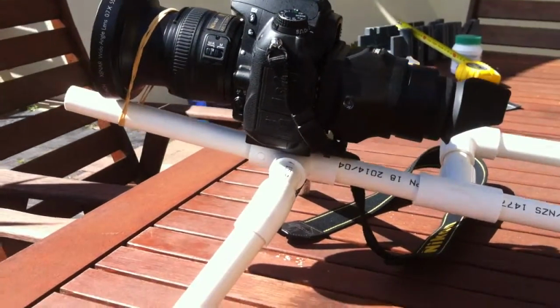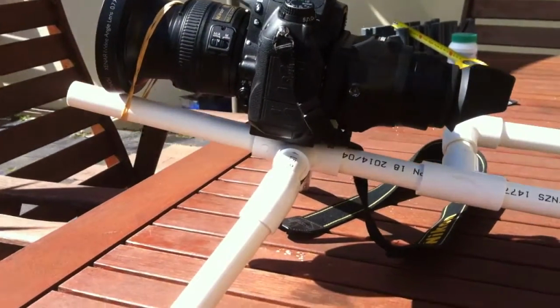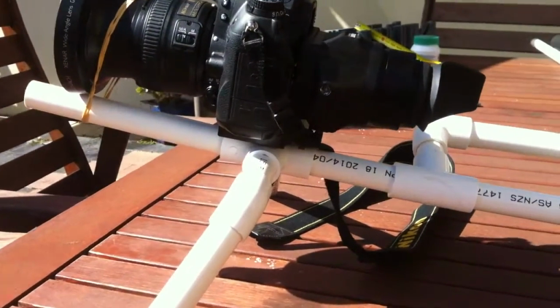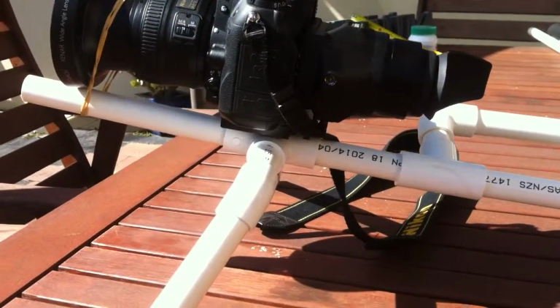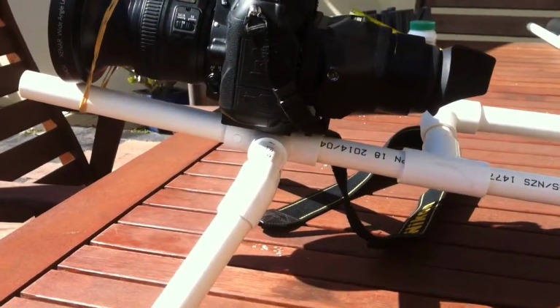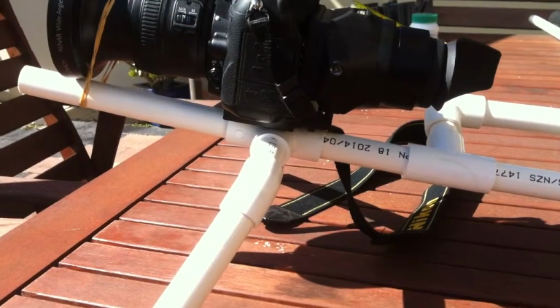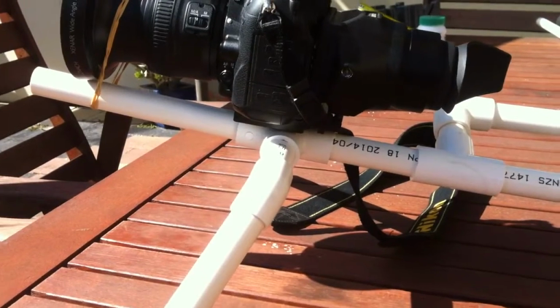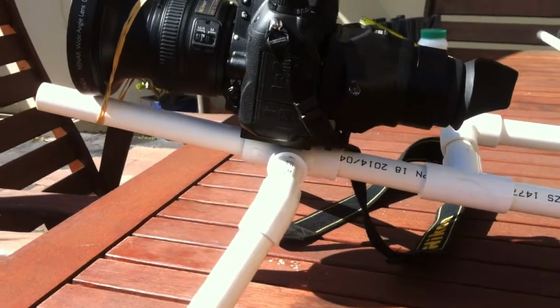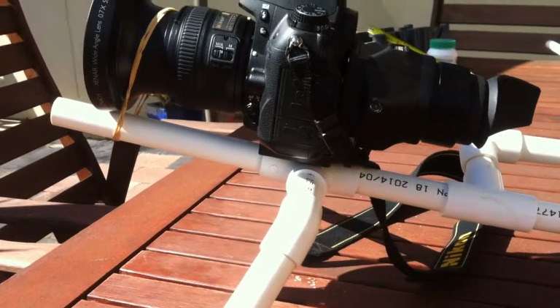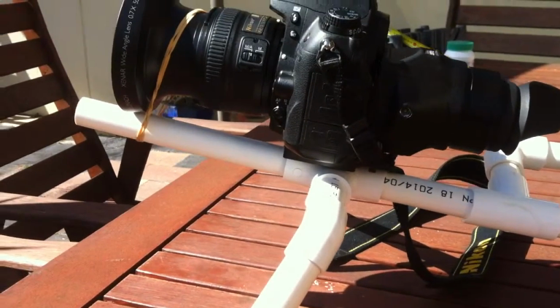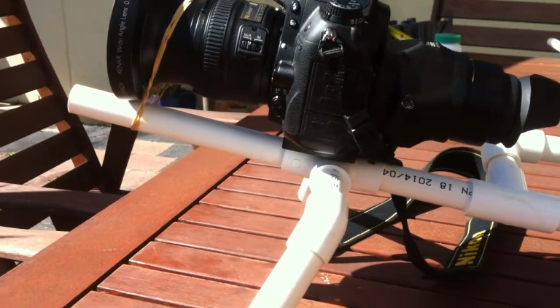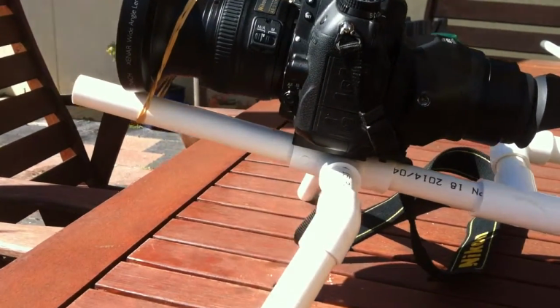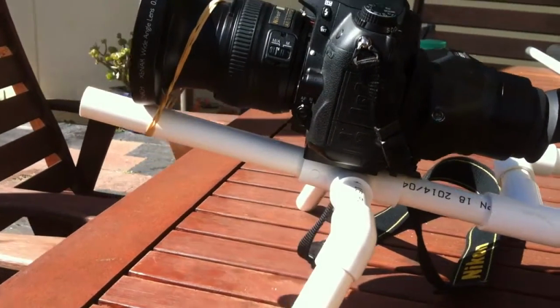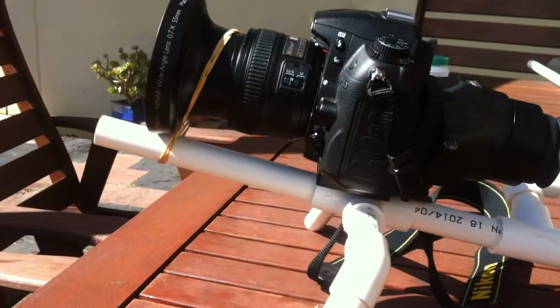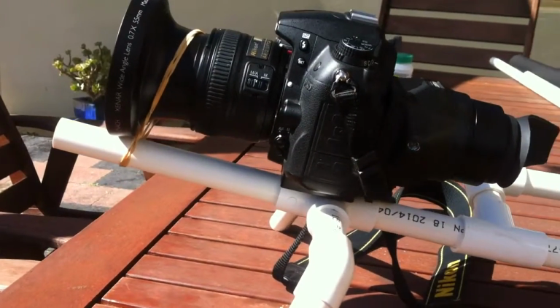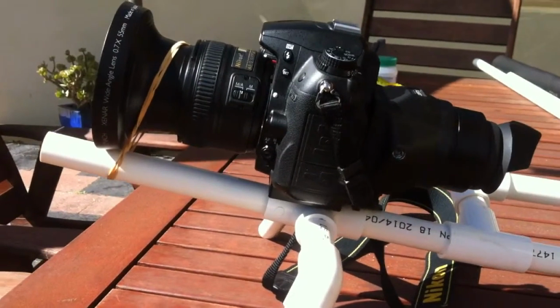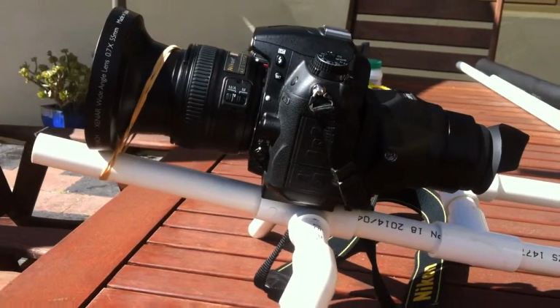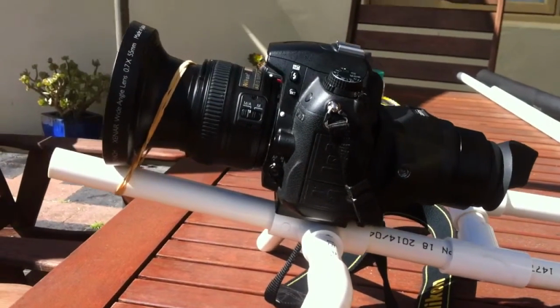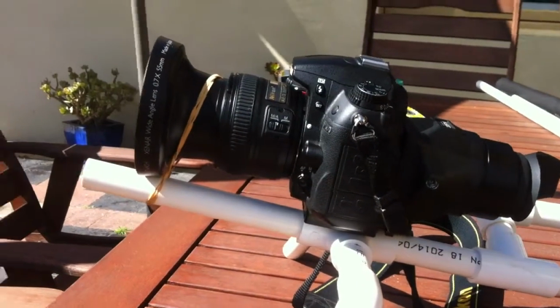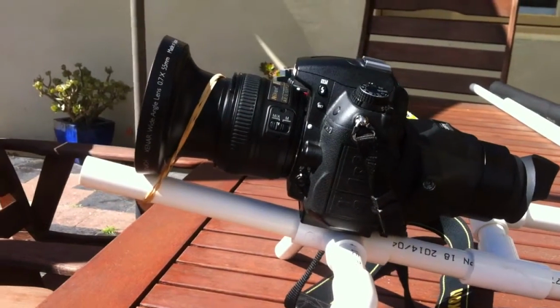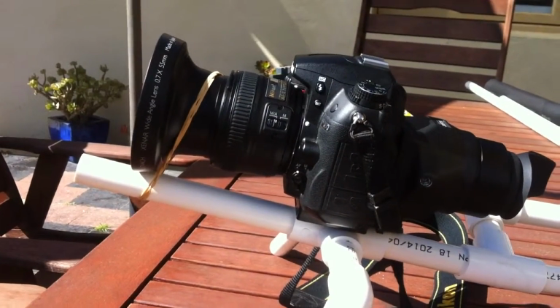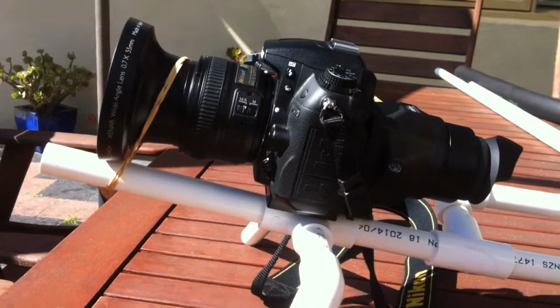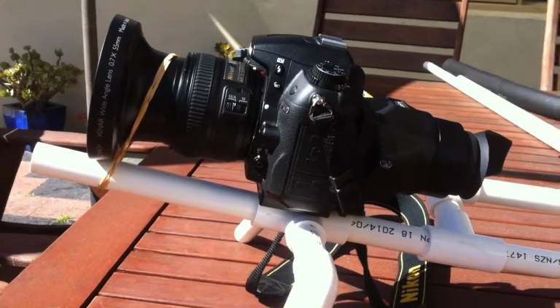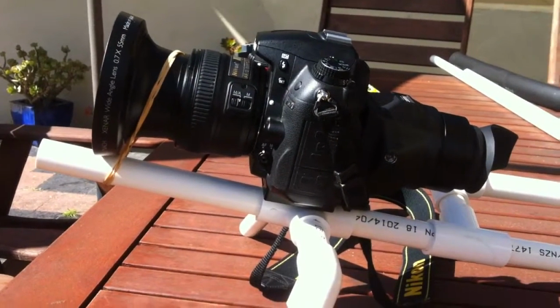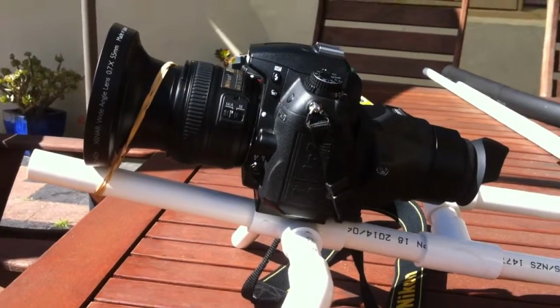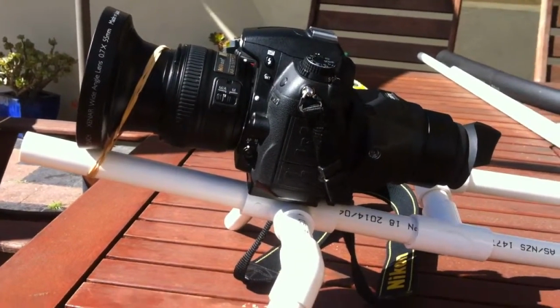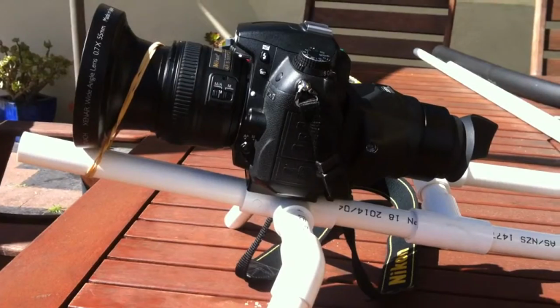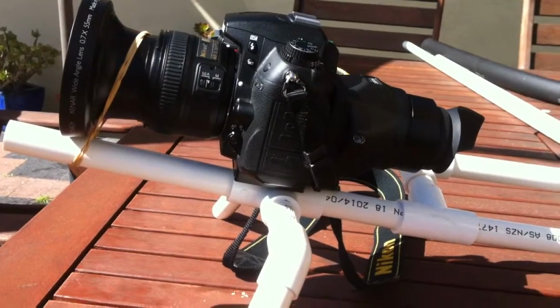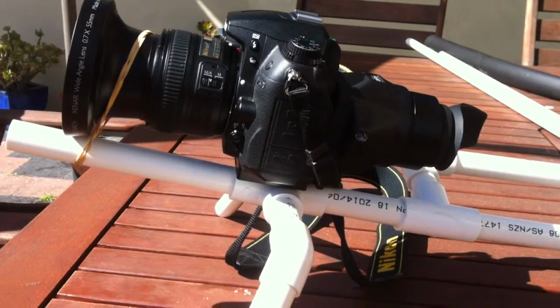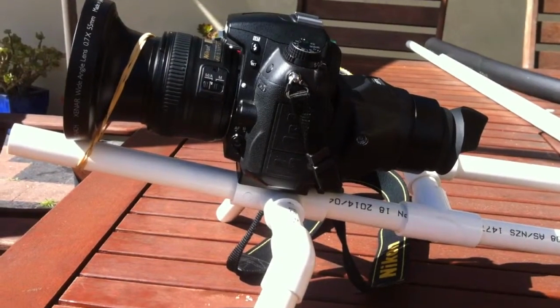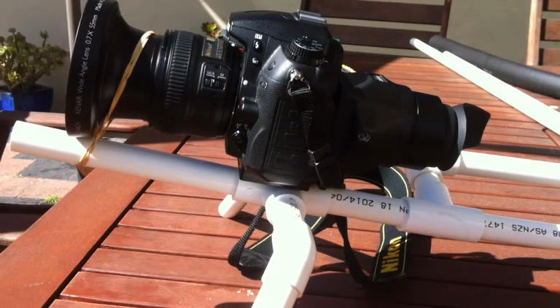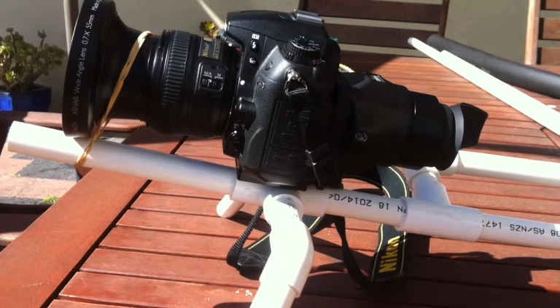I haven't glued it or anything yet, I'm just still trialling it. But it's all looking good, so go ahead and build something.